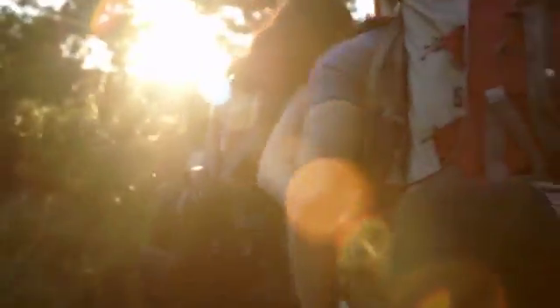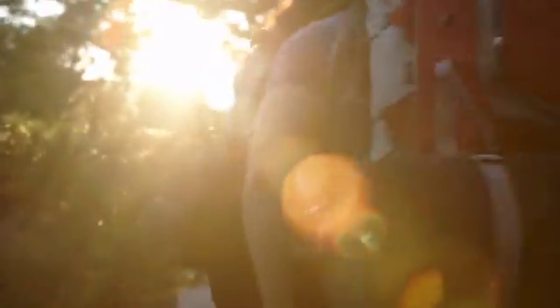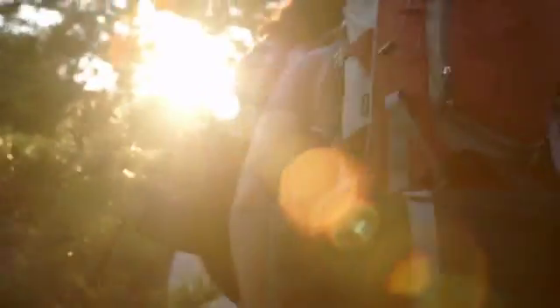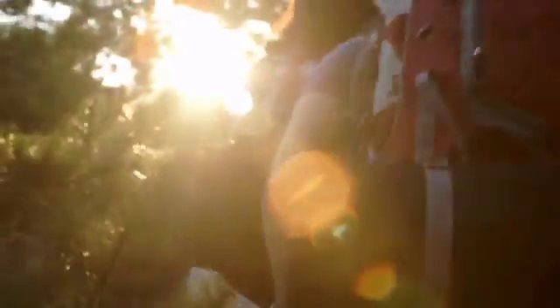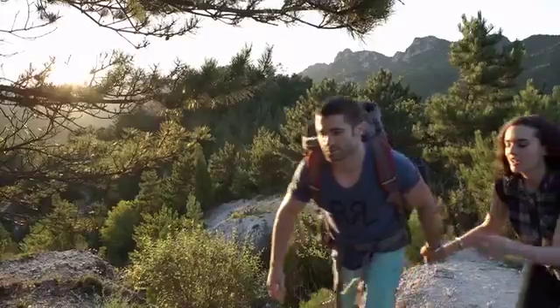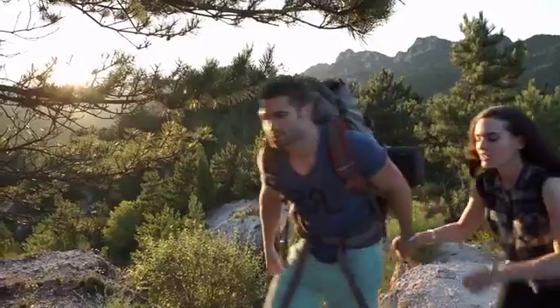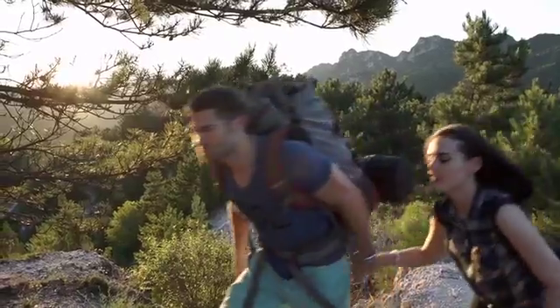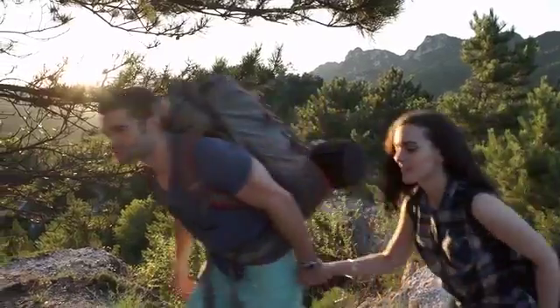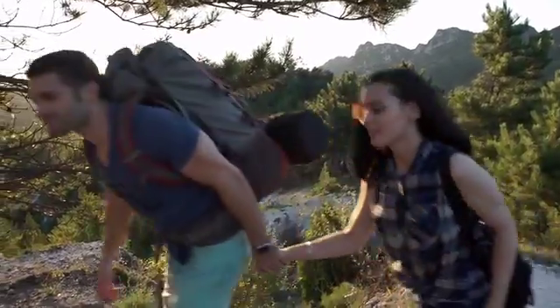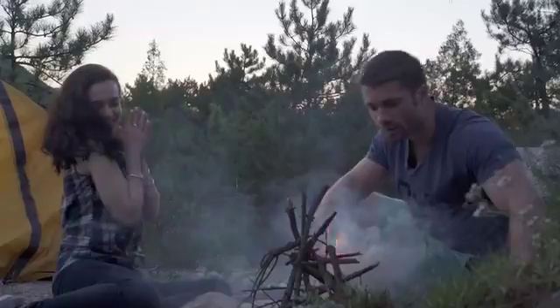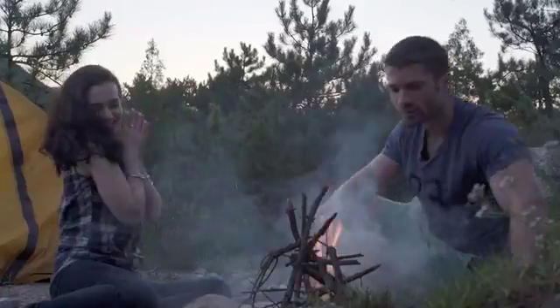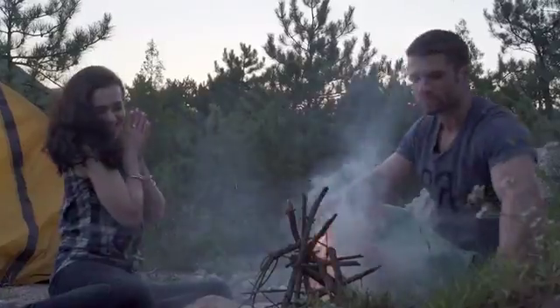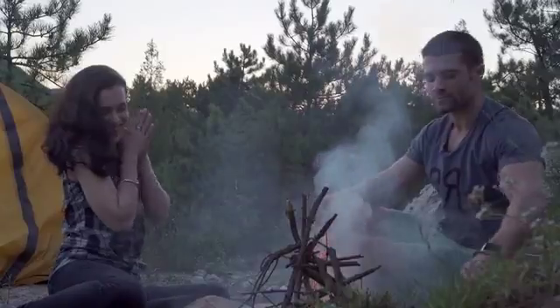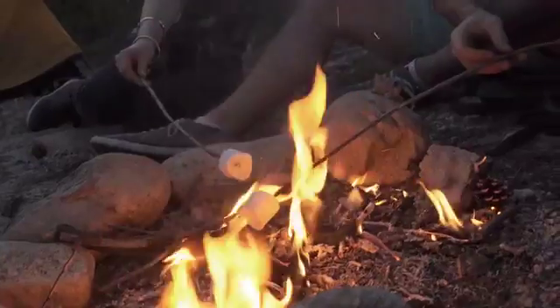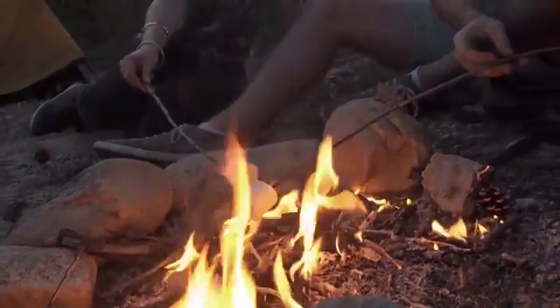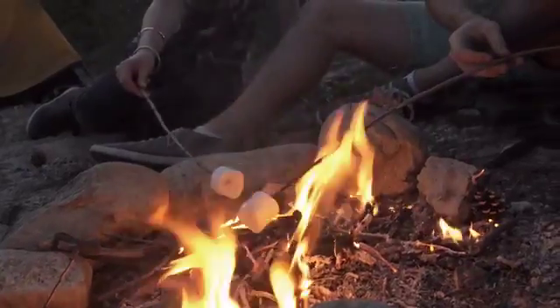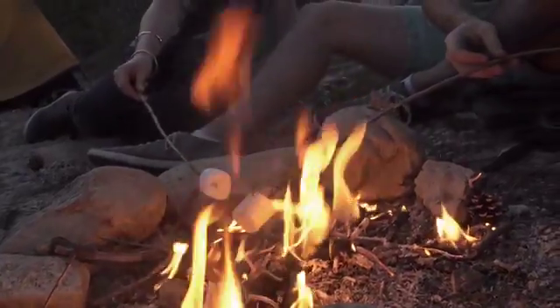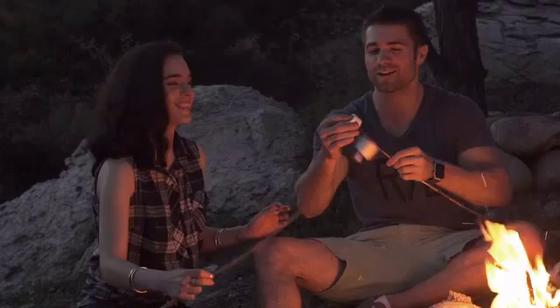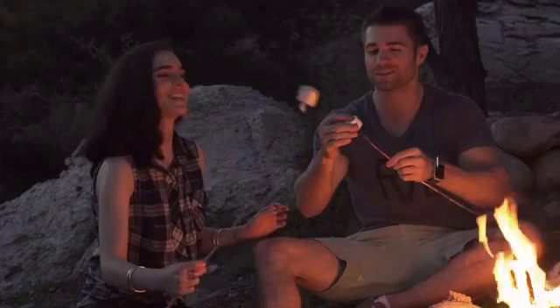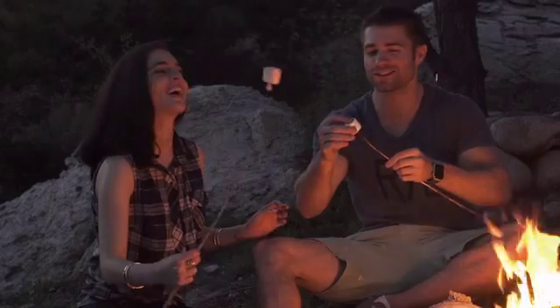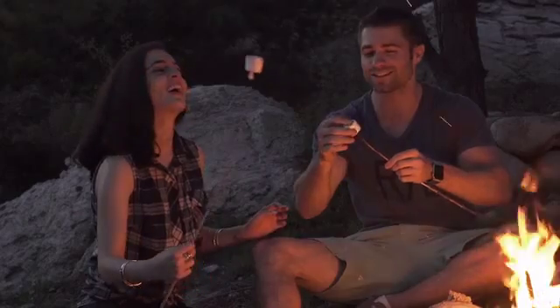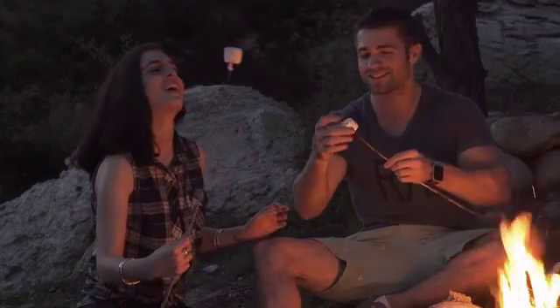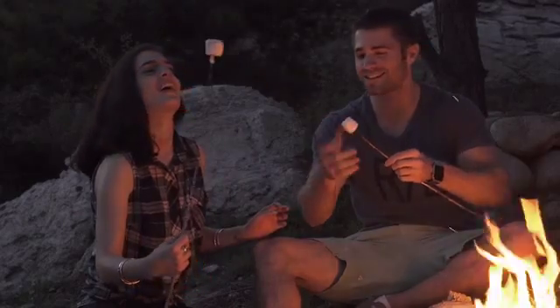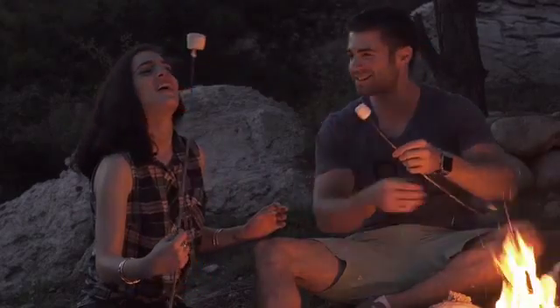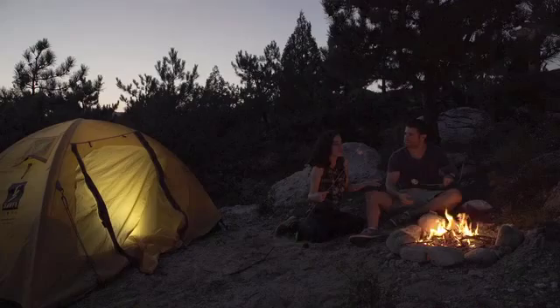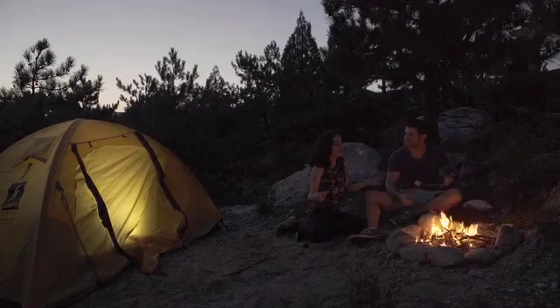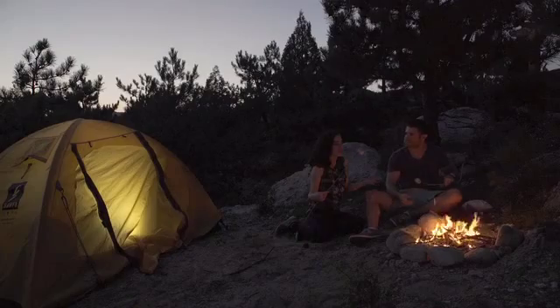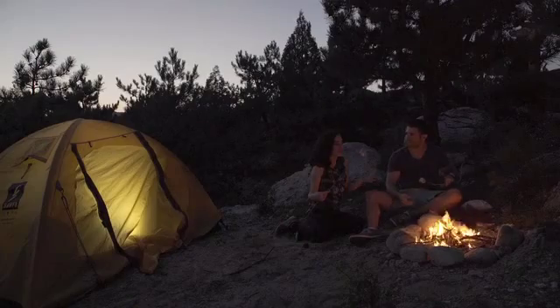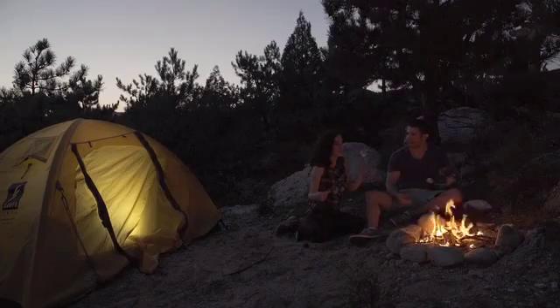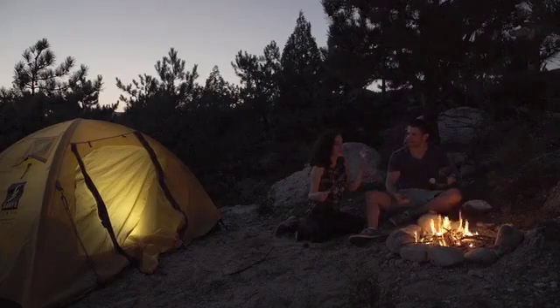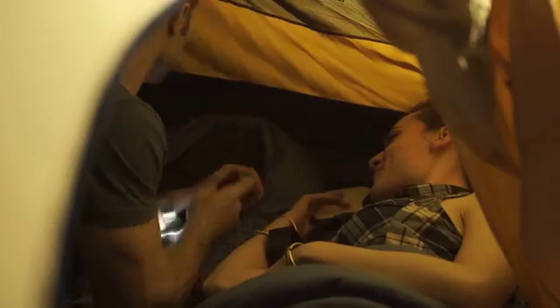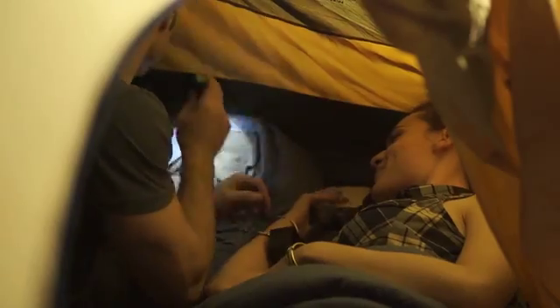Sometimes we all just want to get away on the weekend for an outdoor adventure. Don't forget to bring Amber with you when you go camping.